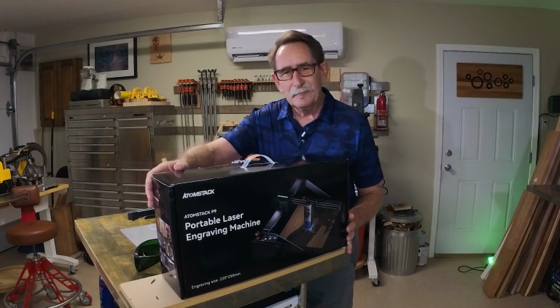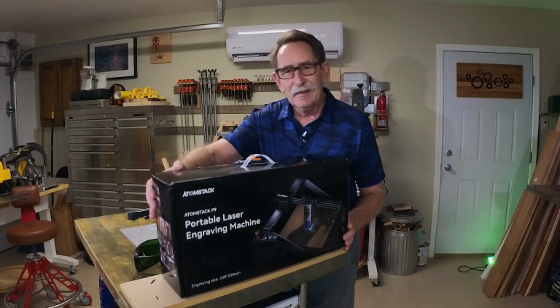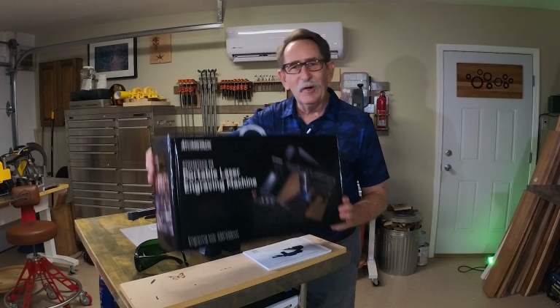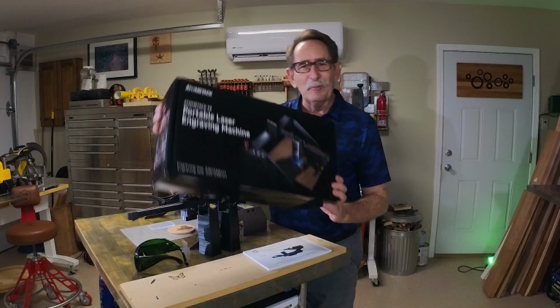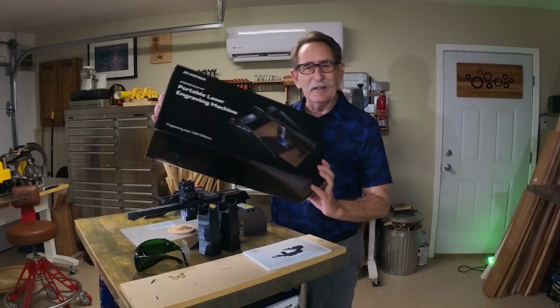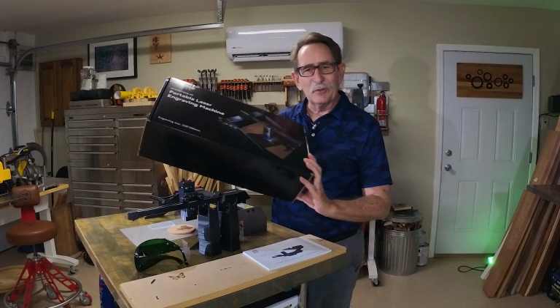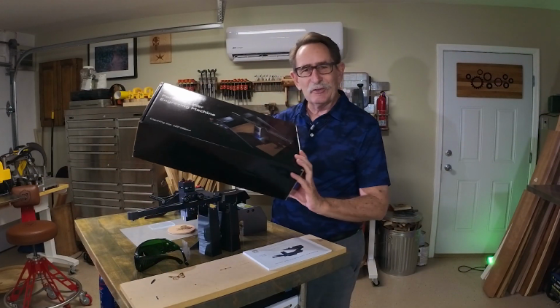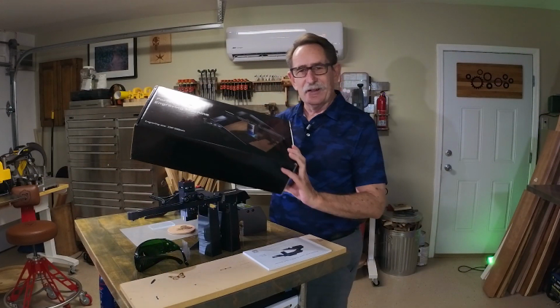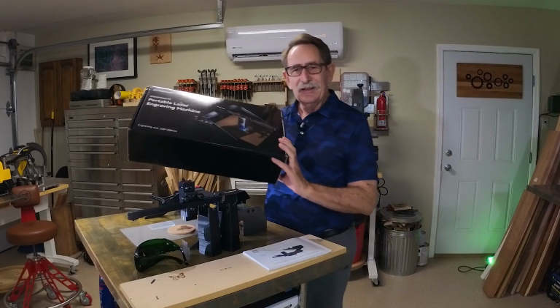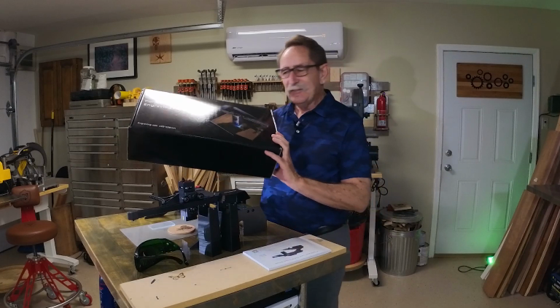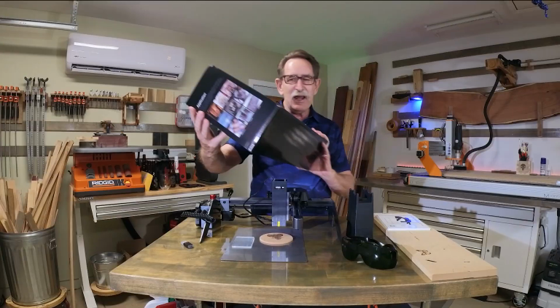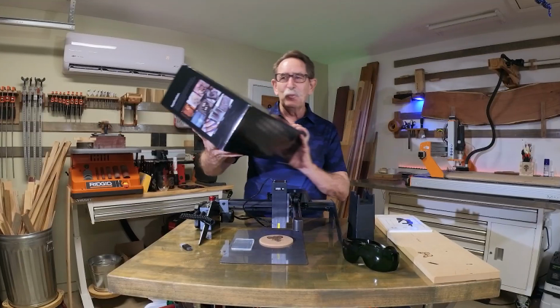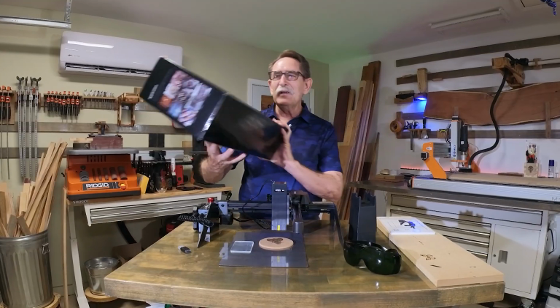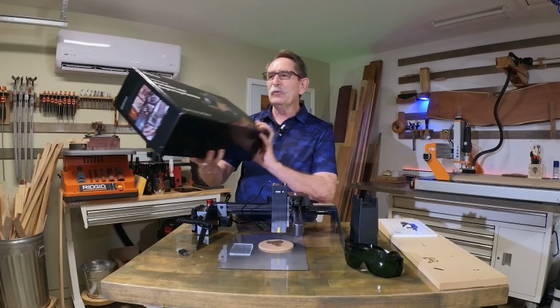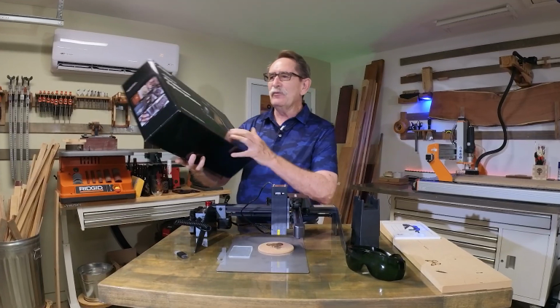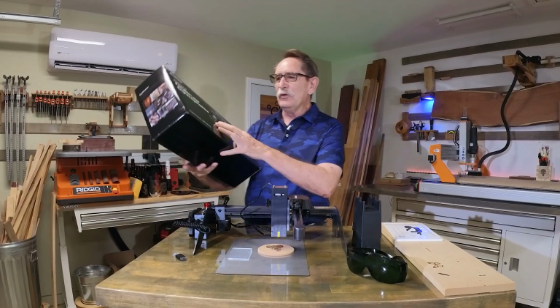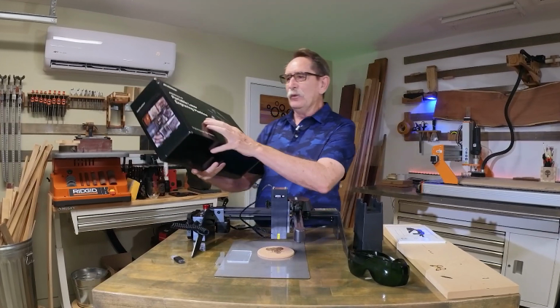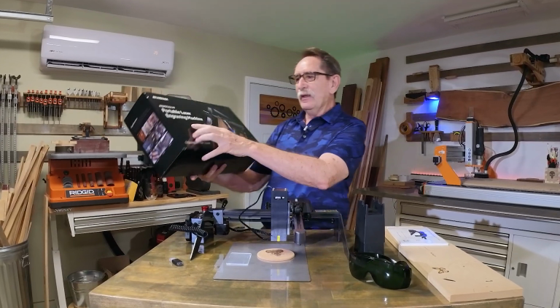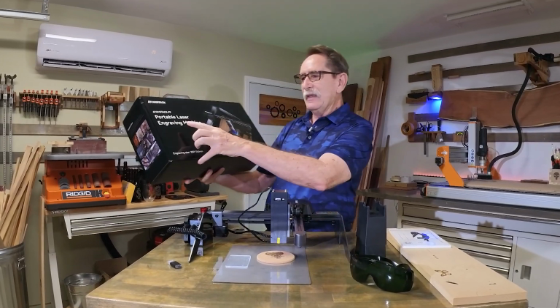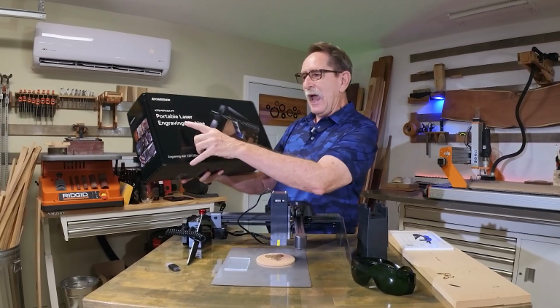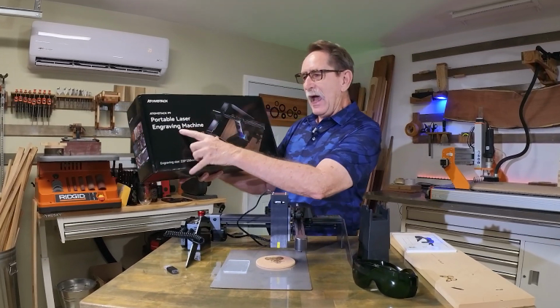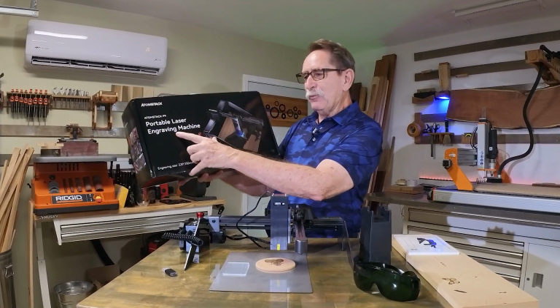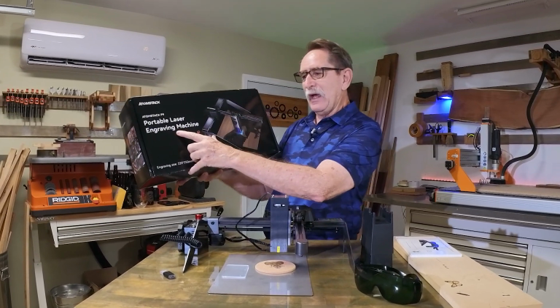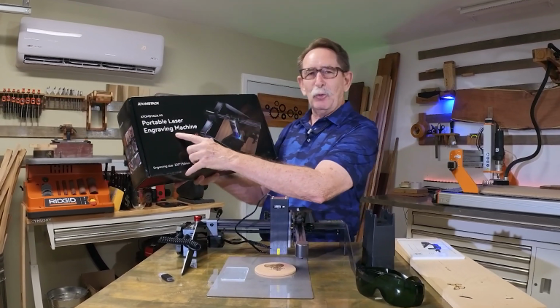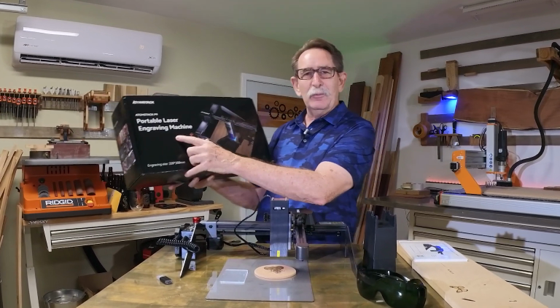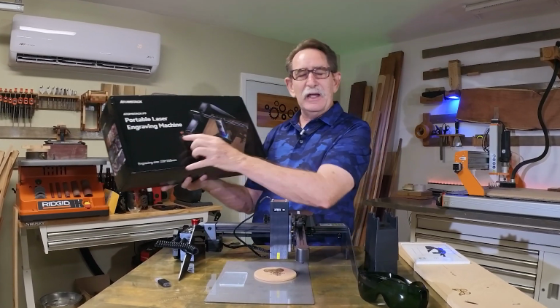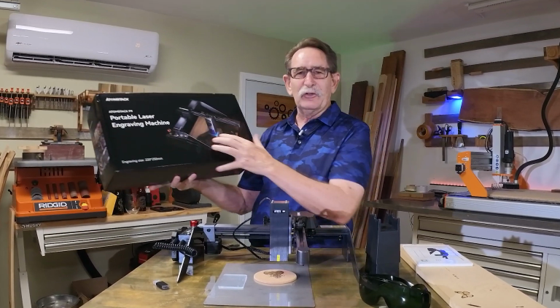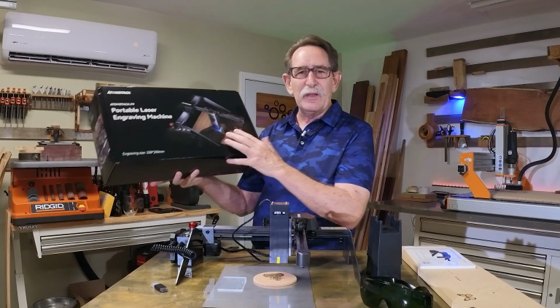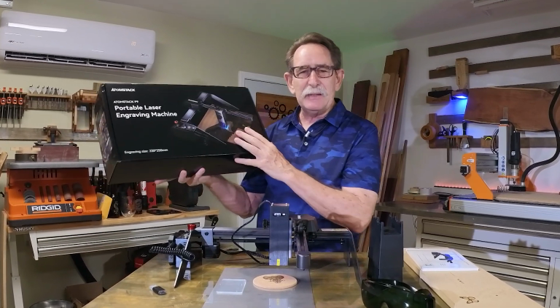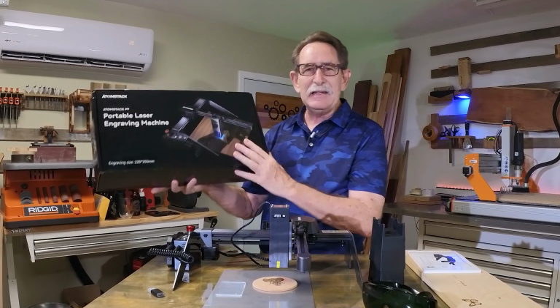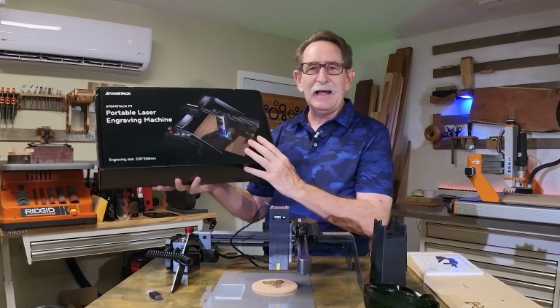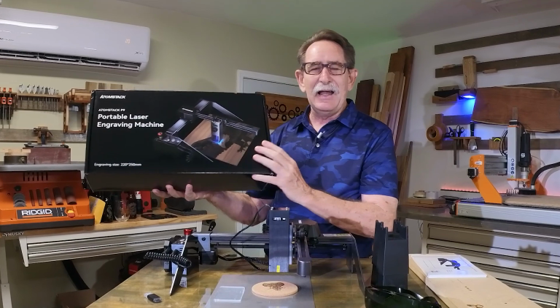Hello everybody, George Kenner. Today we're going to review the Atomstack portable laser, the P9.